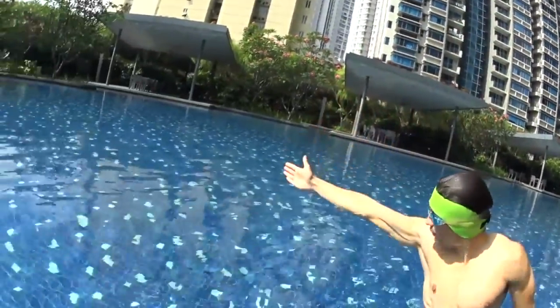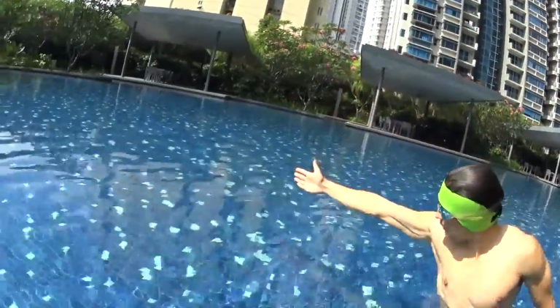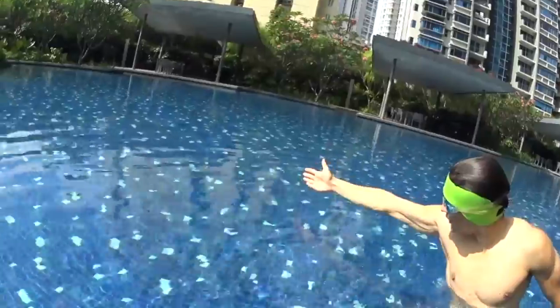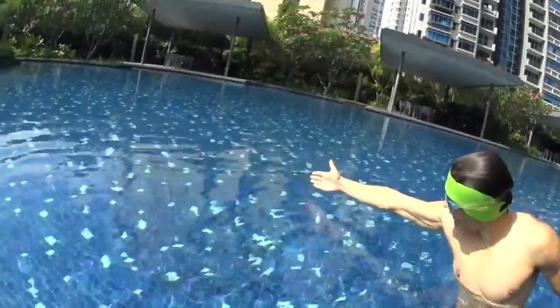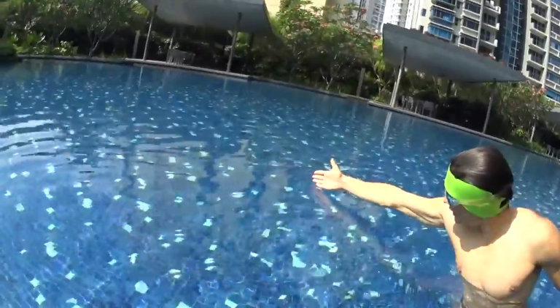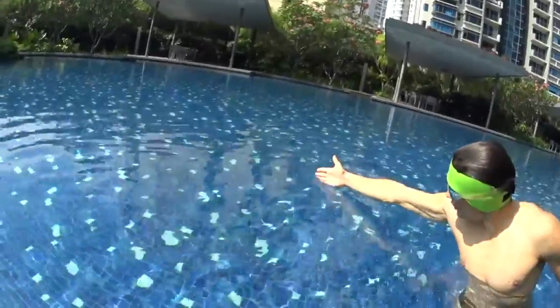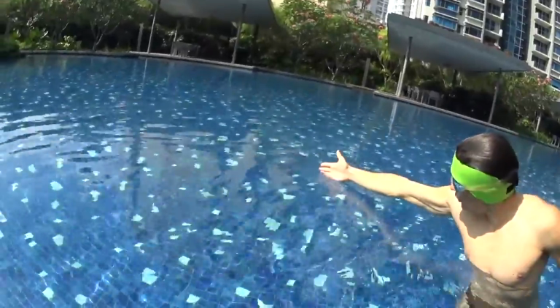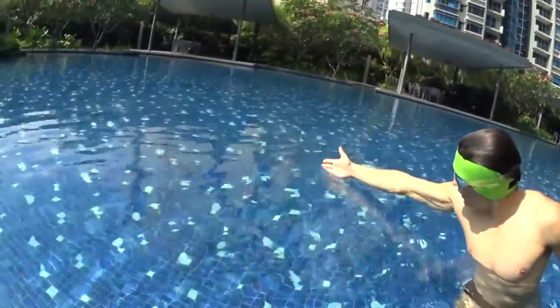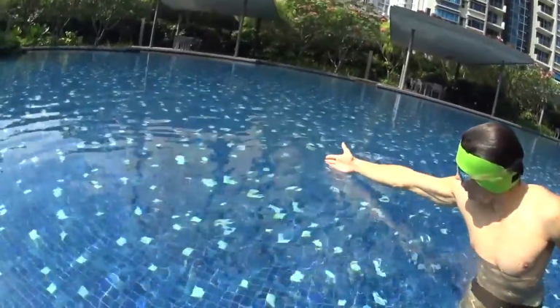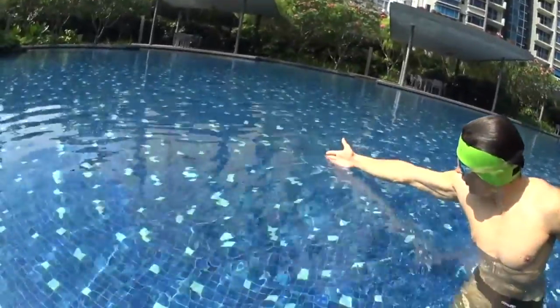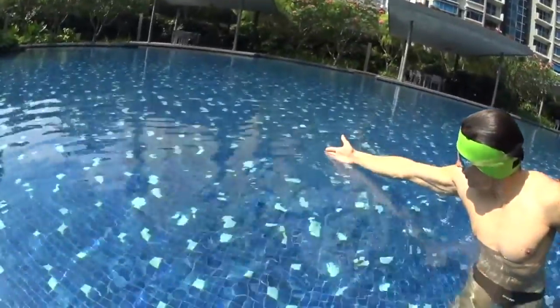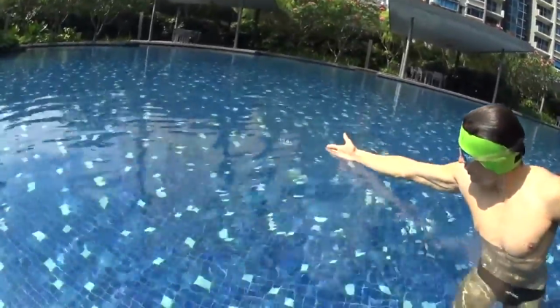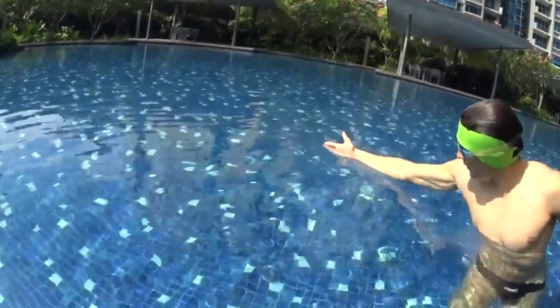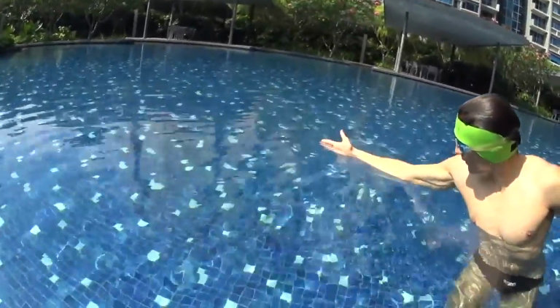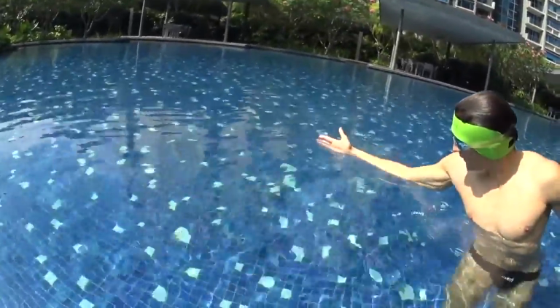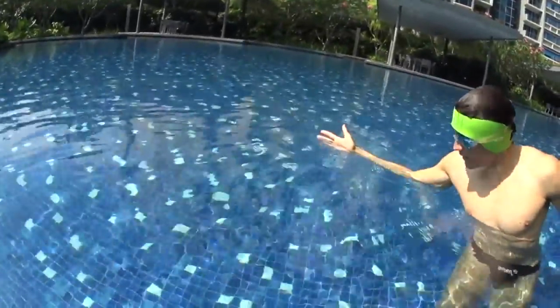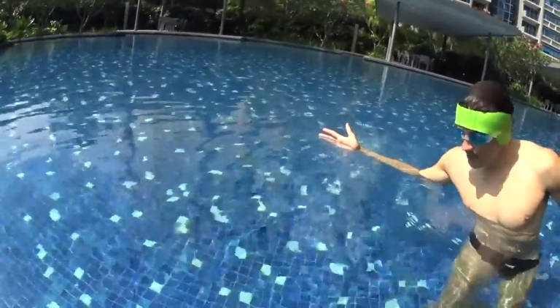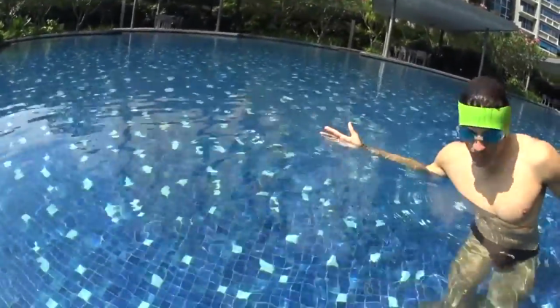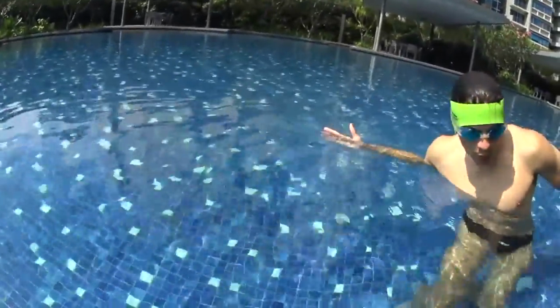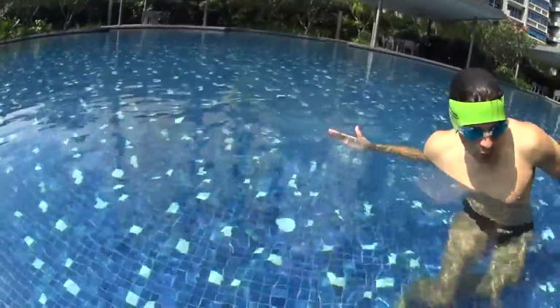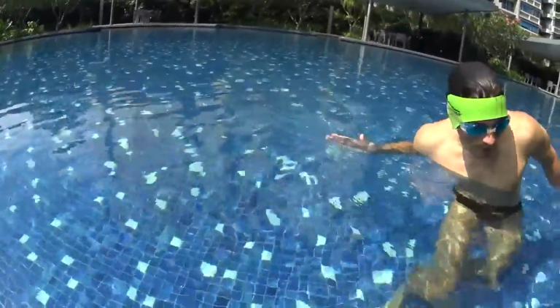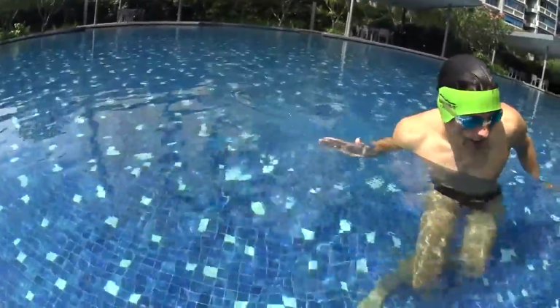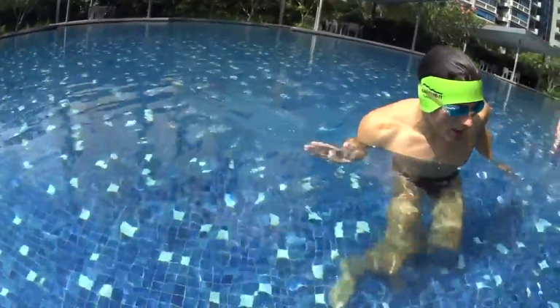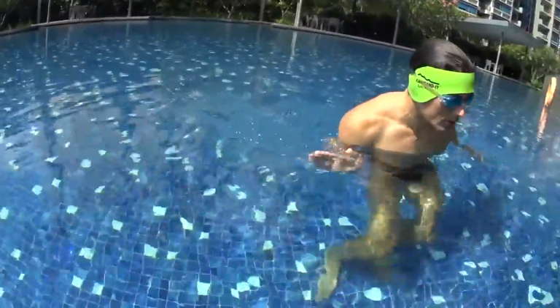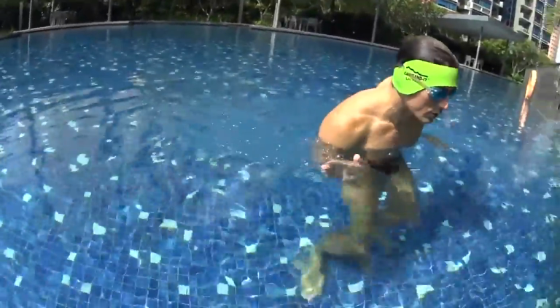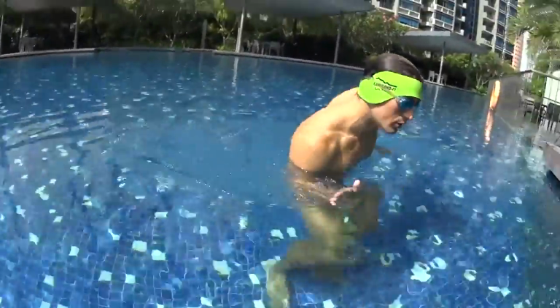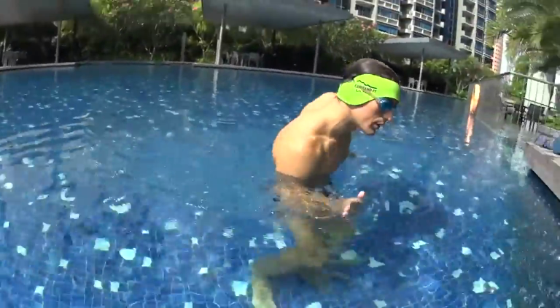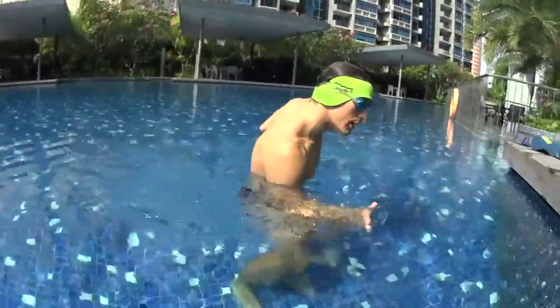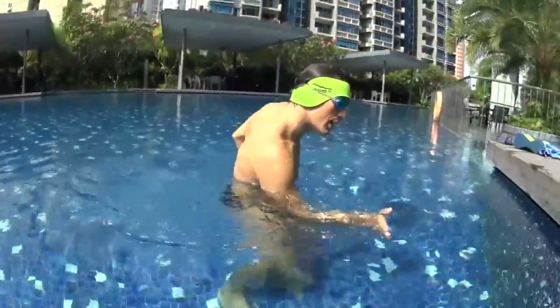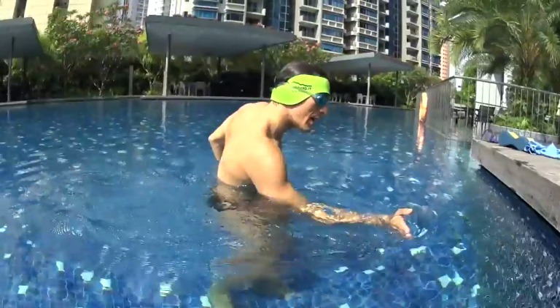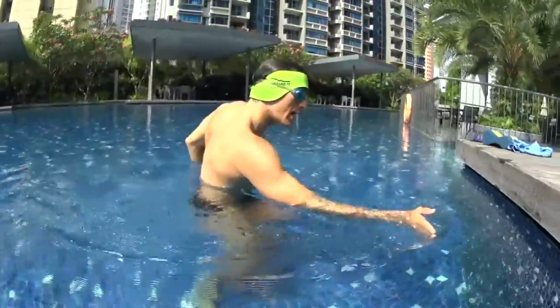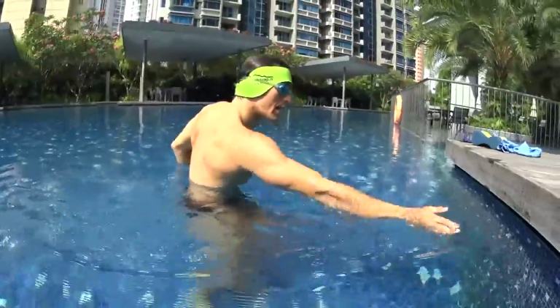Then go deep in the water, bend your arms and pull the water. Once you reach your legs, repeat exactly the same movement.